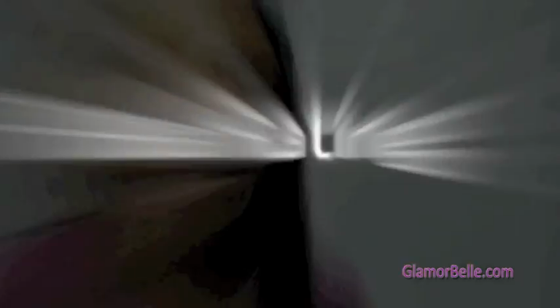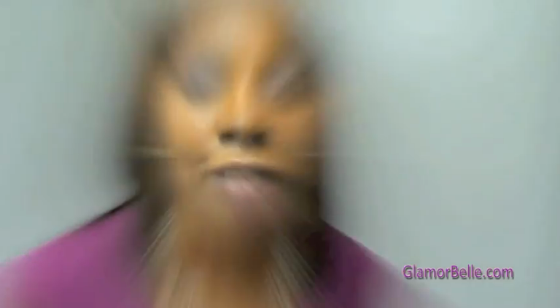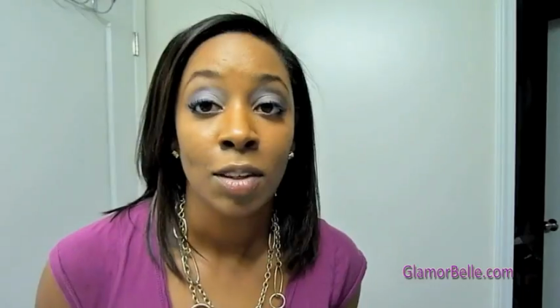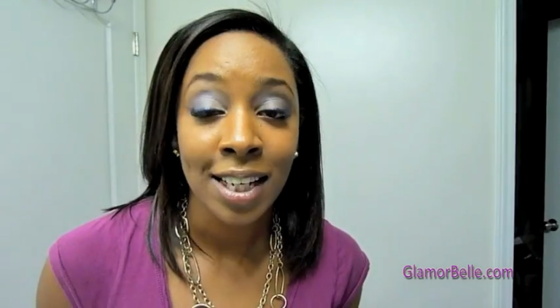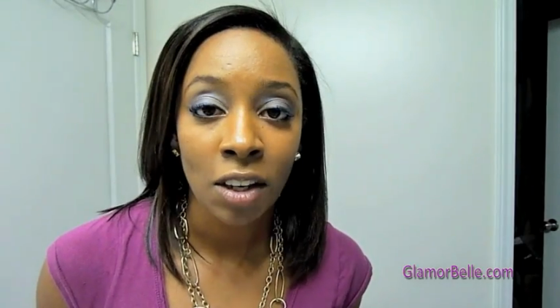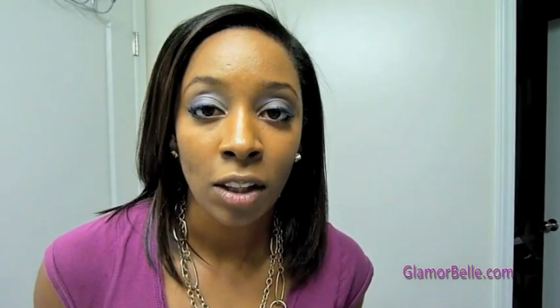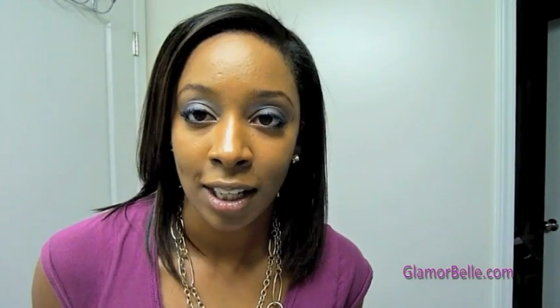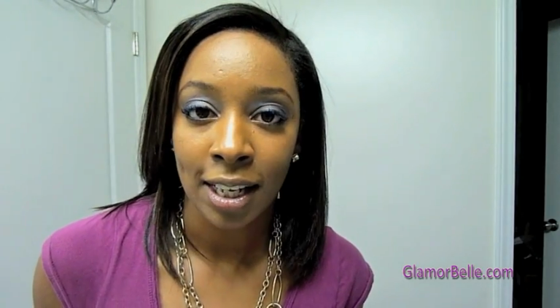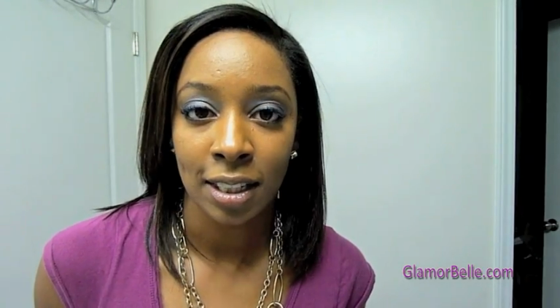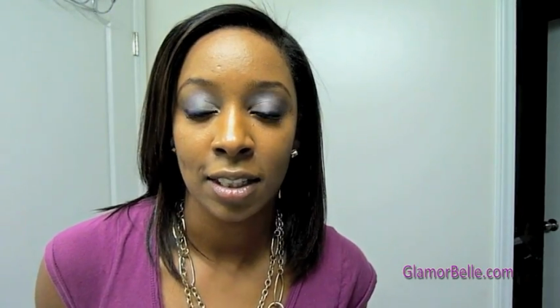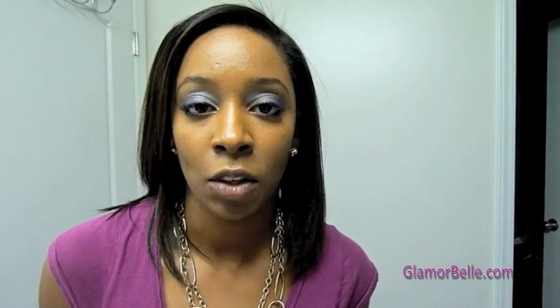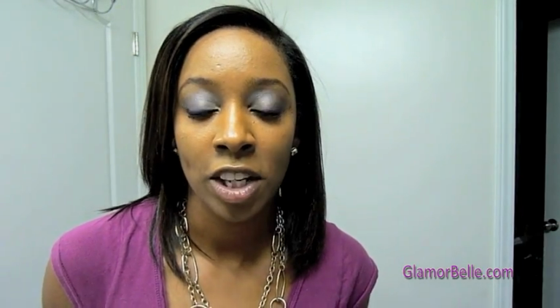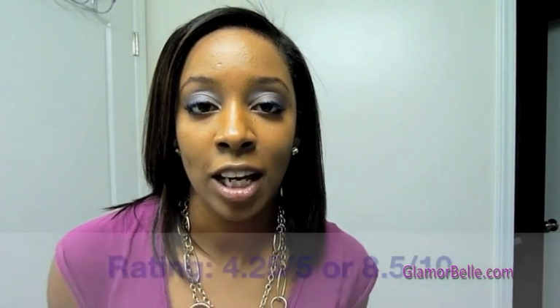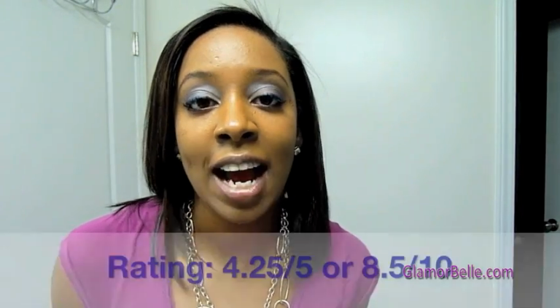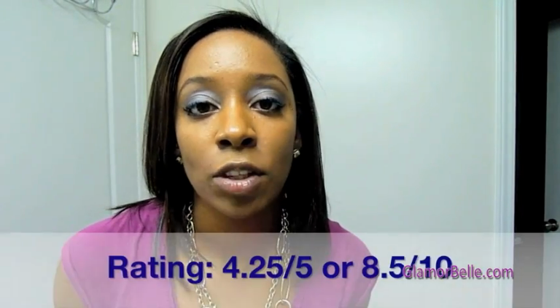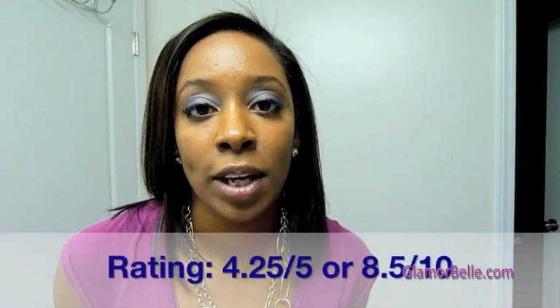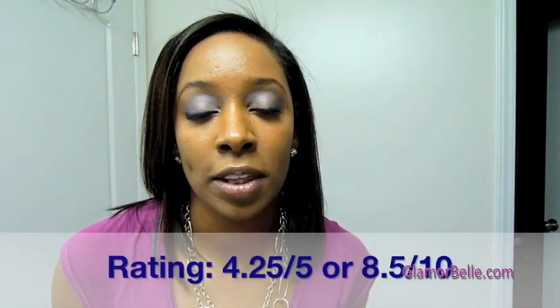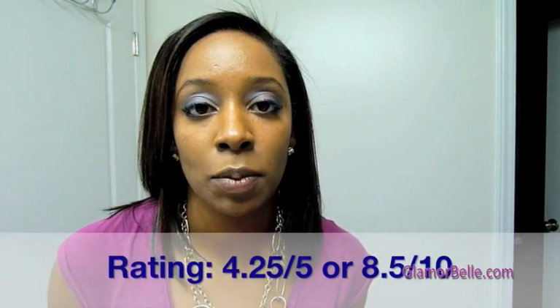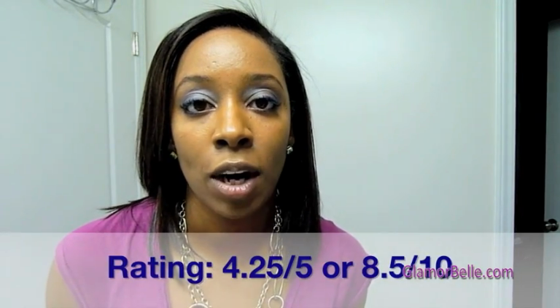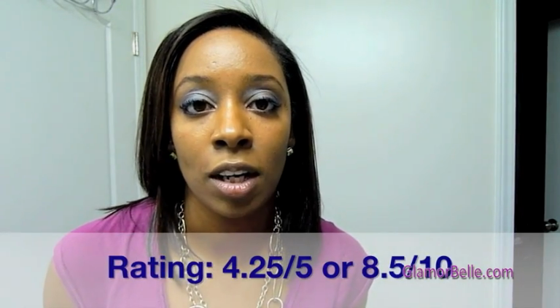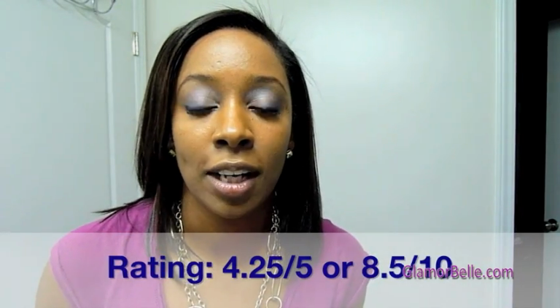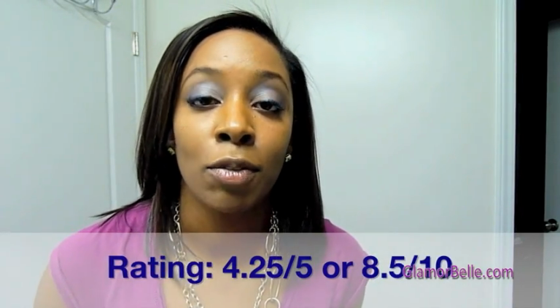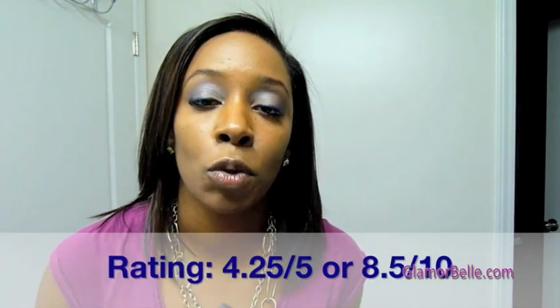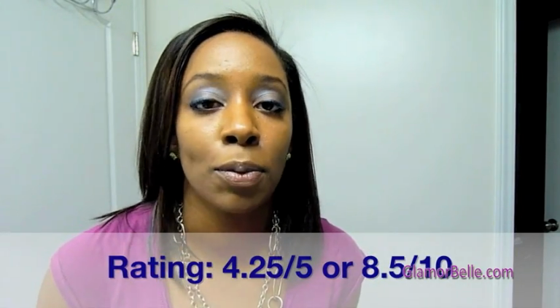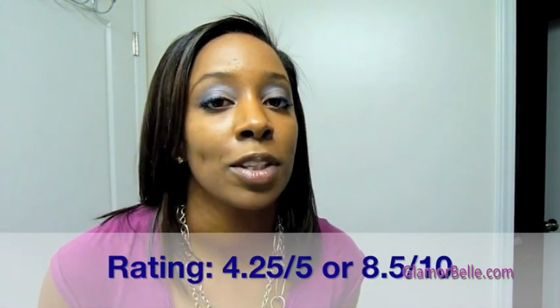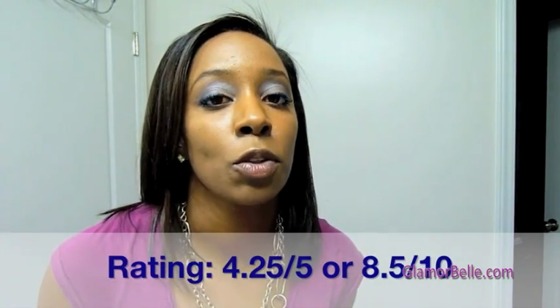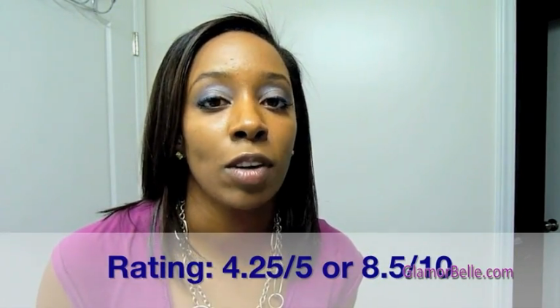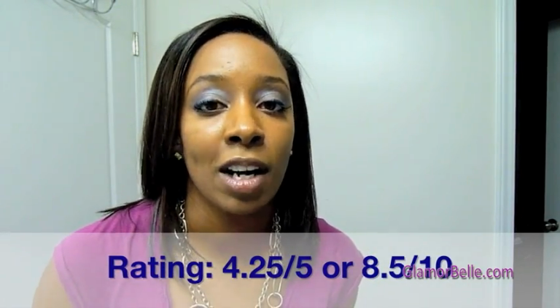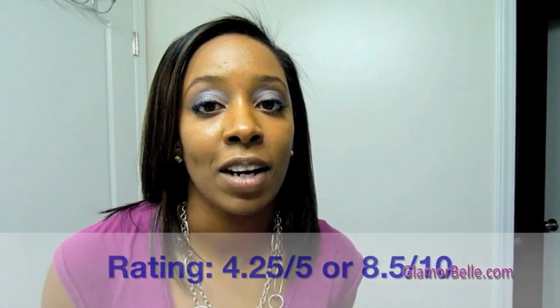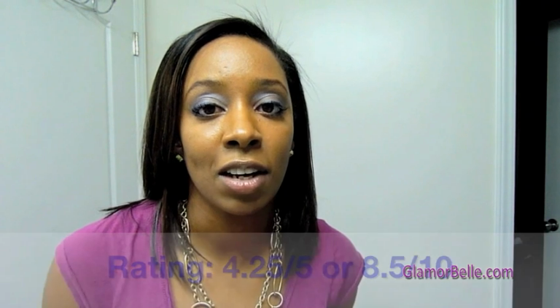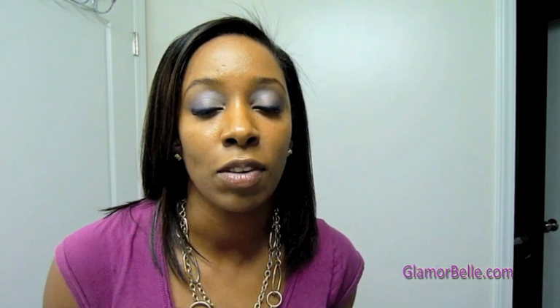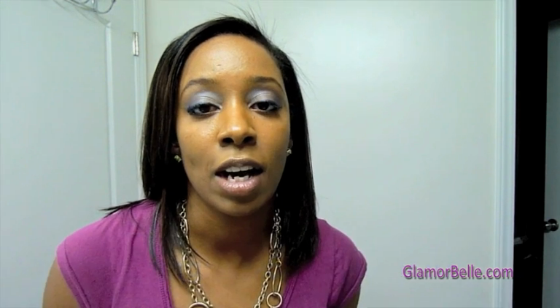So taking all of that into consideration, I have to rate this product a 4.25 out of 5.